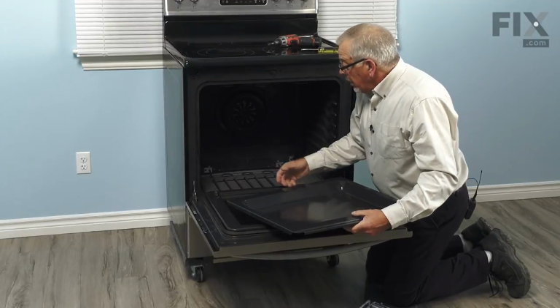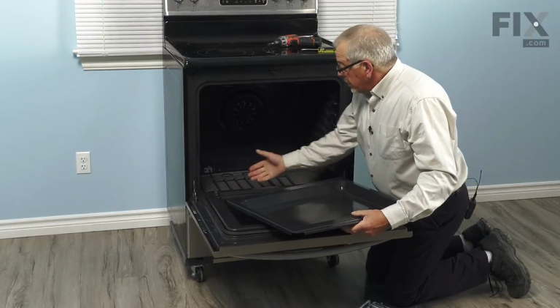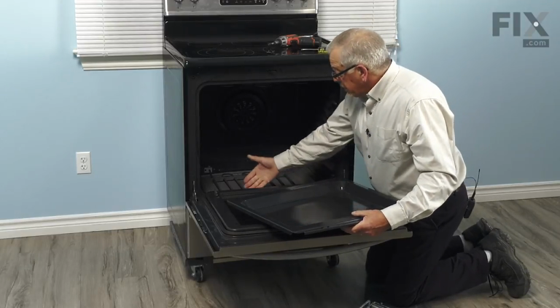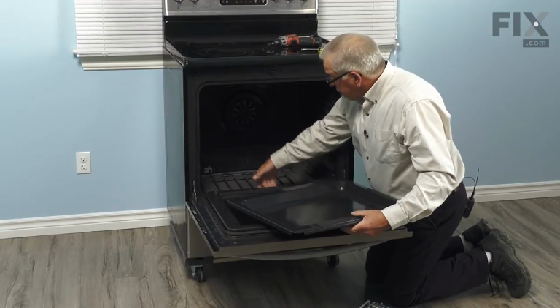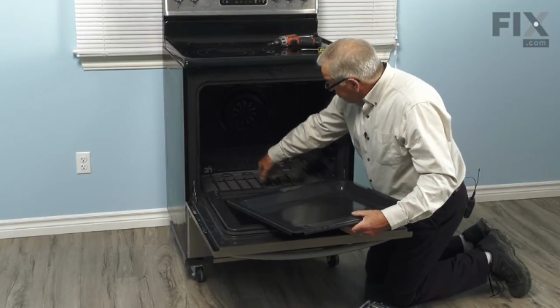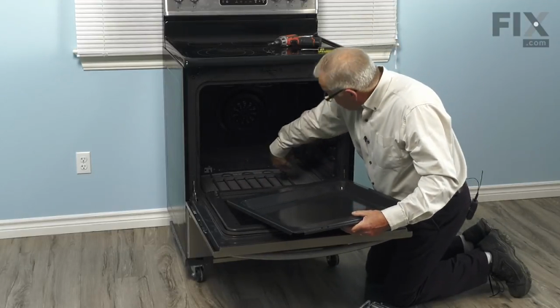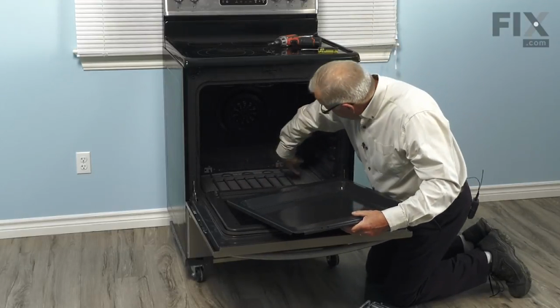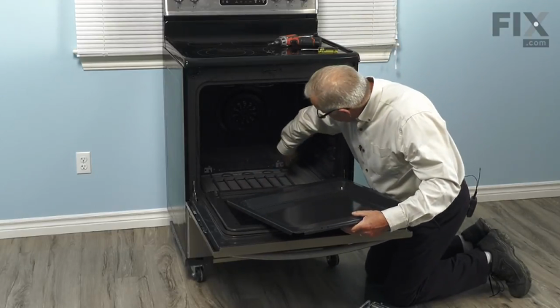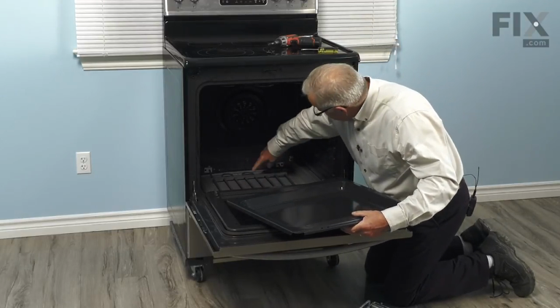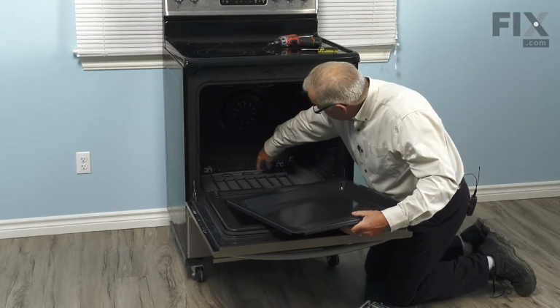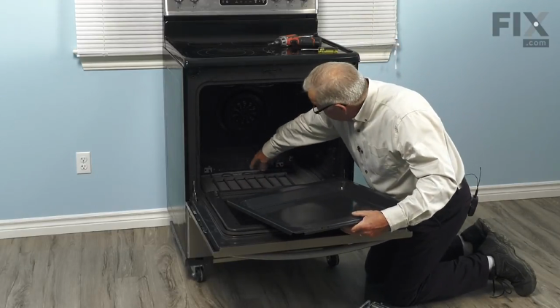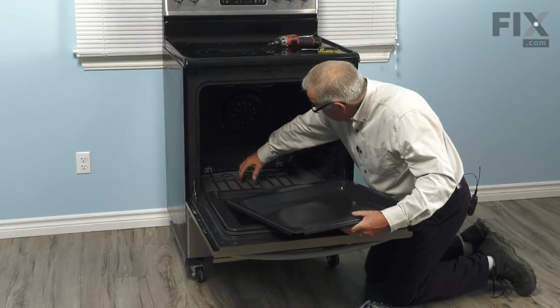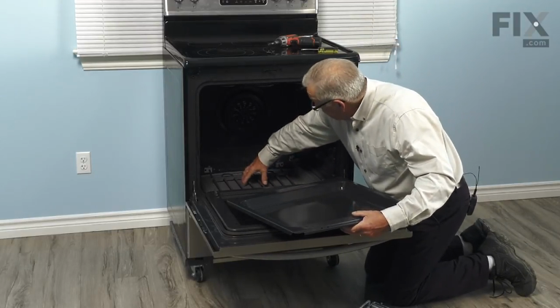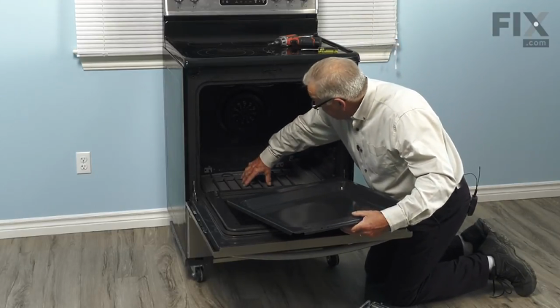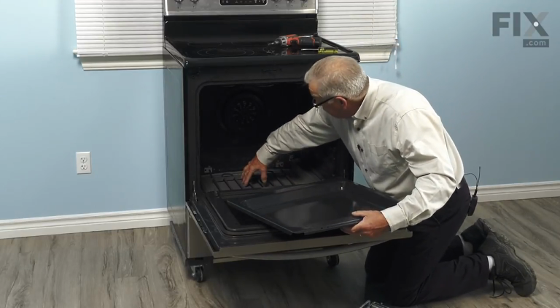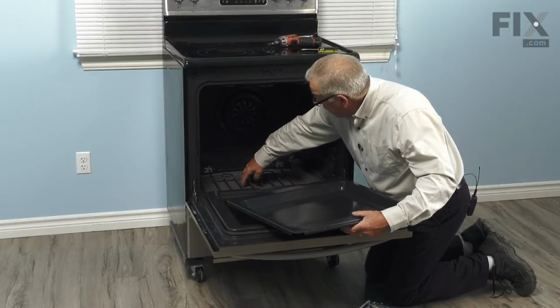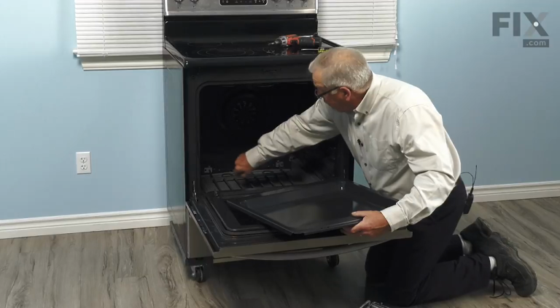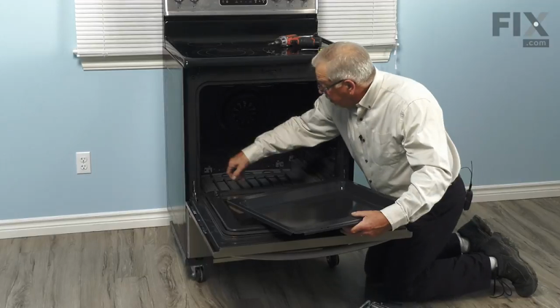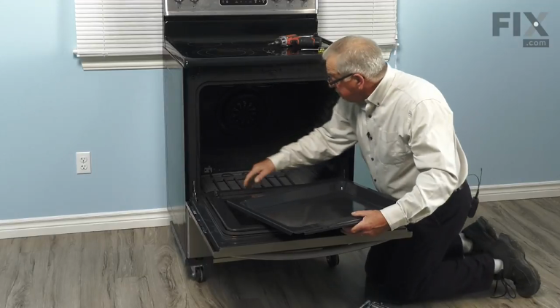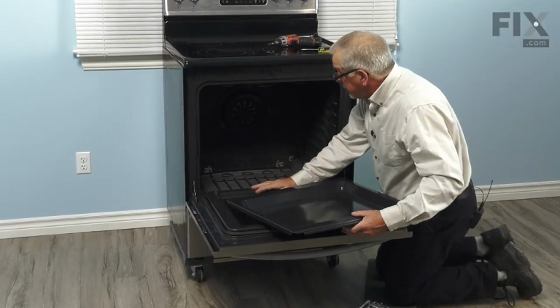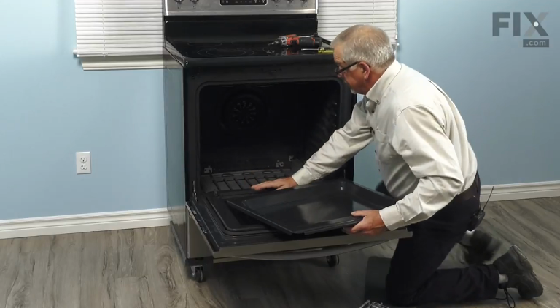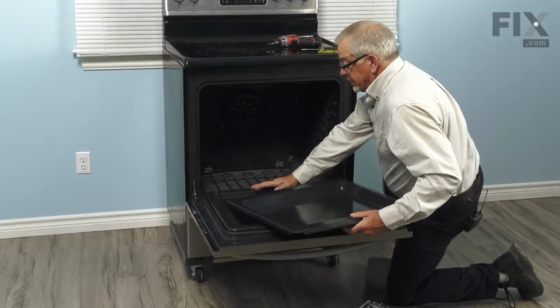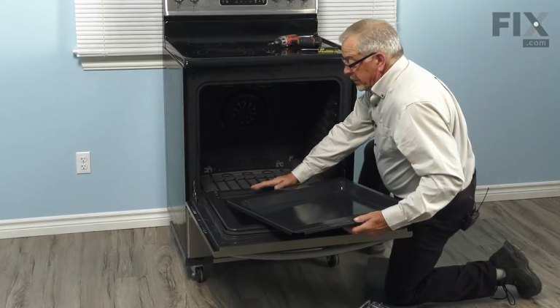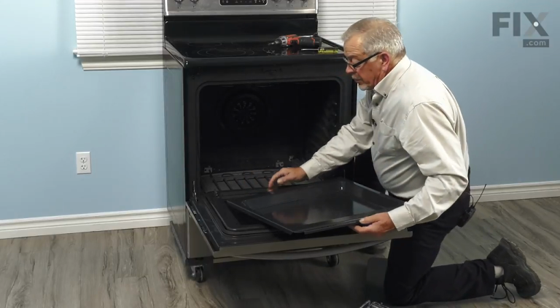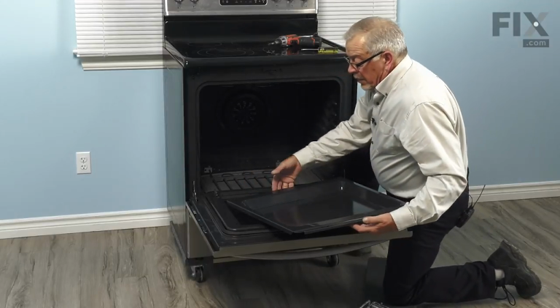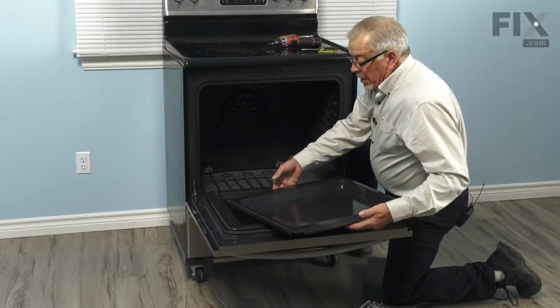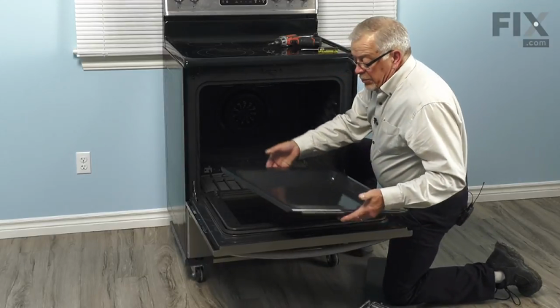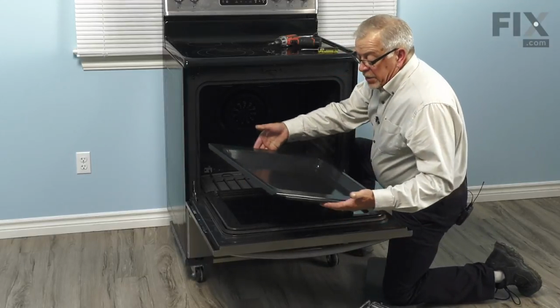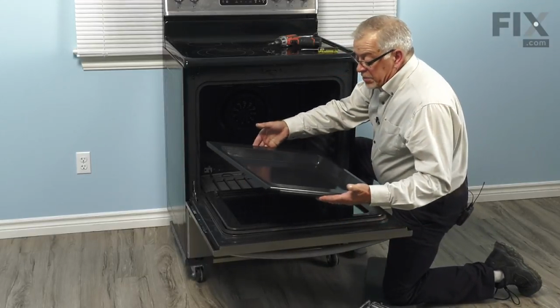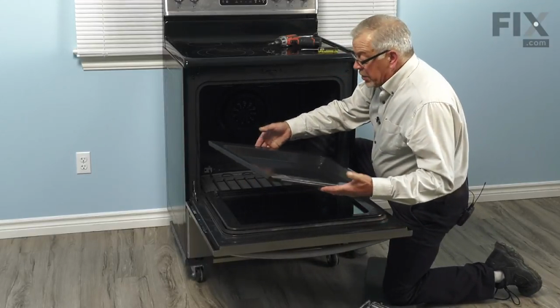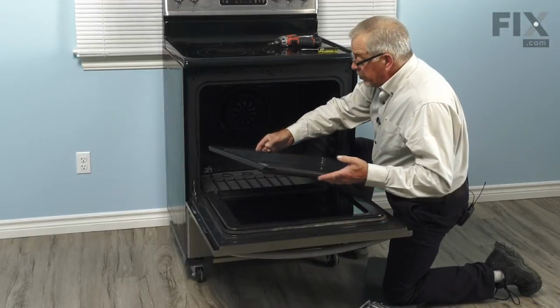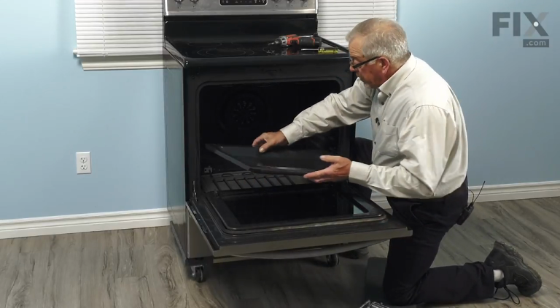We can take this opportunity to vacuum any dirt out that may be in around that oven element. Then we're ready to install a new one.